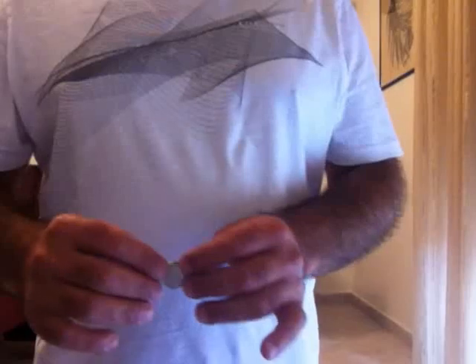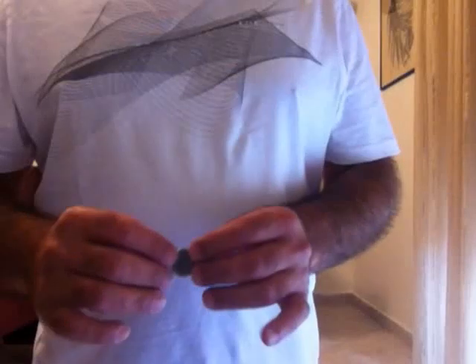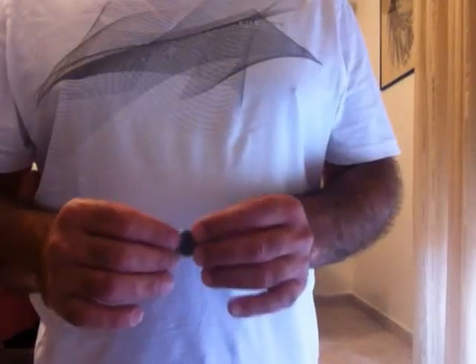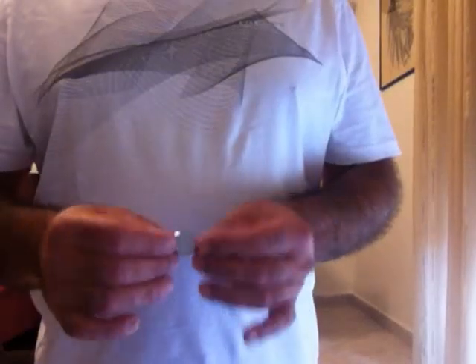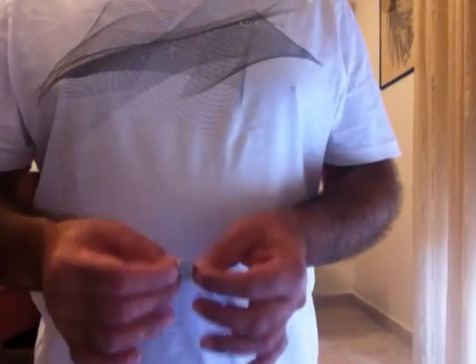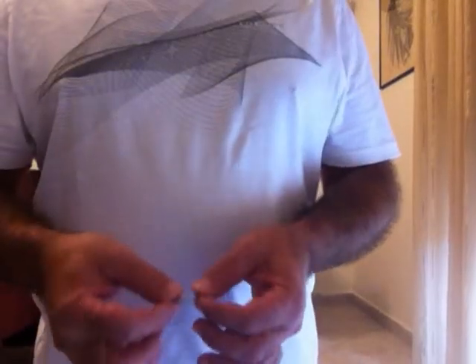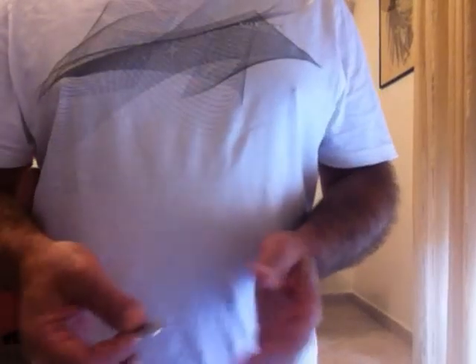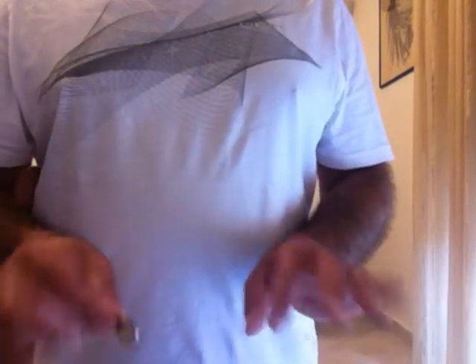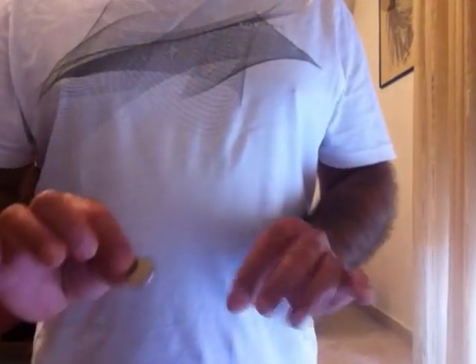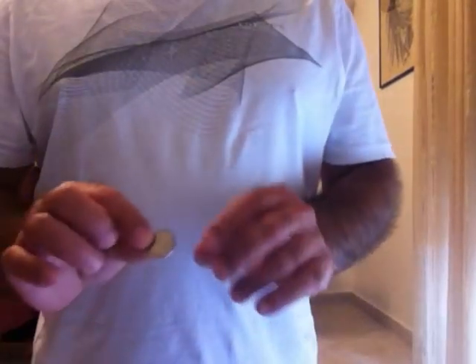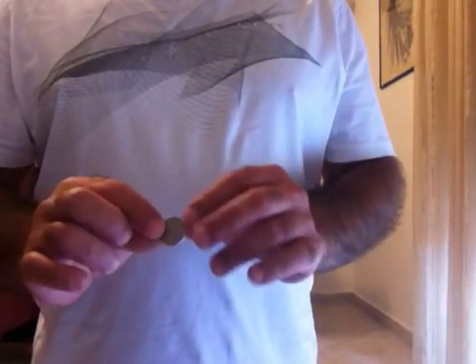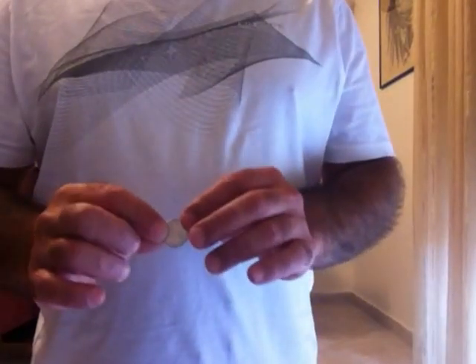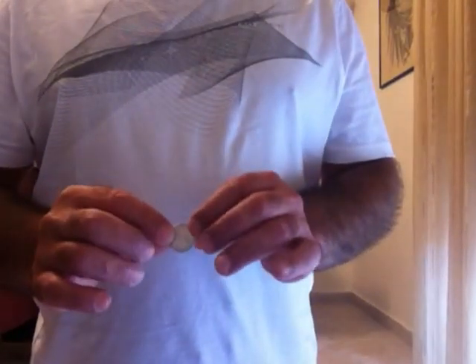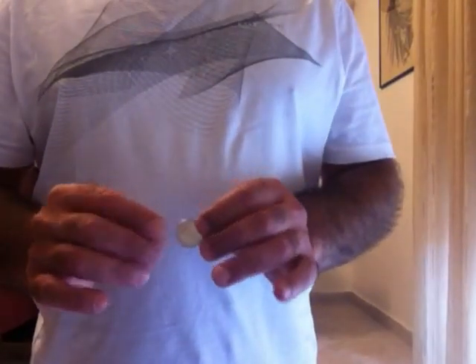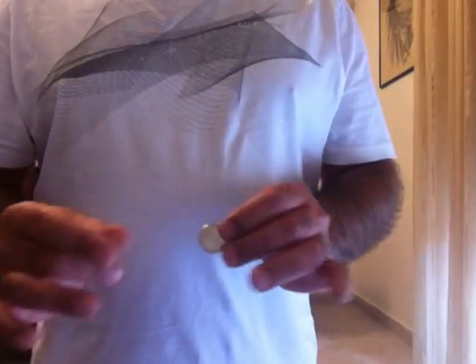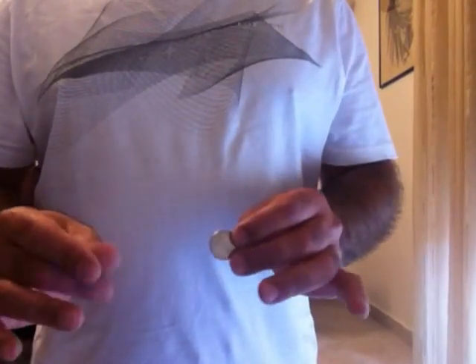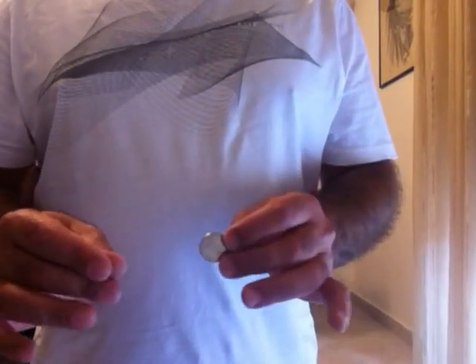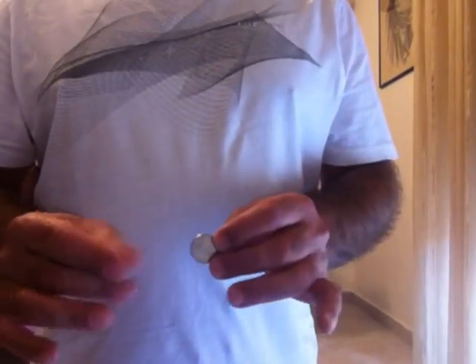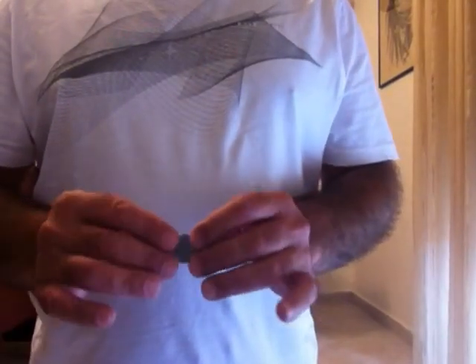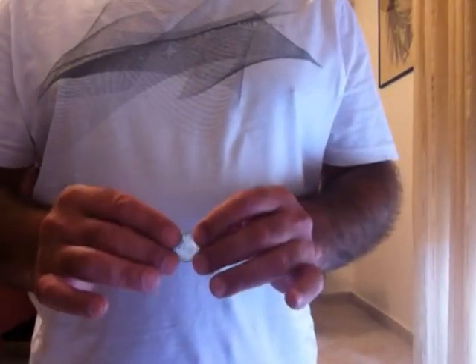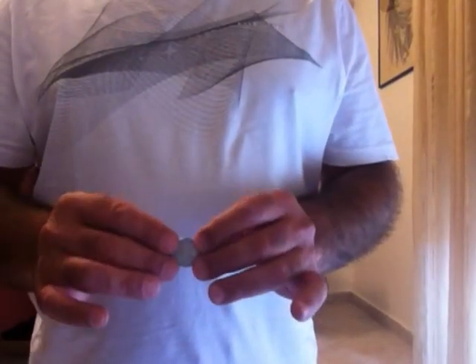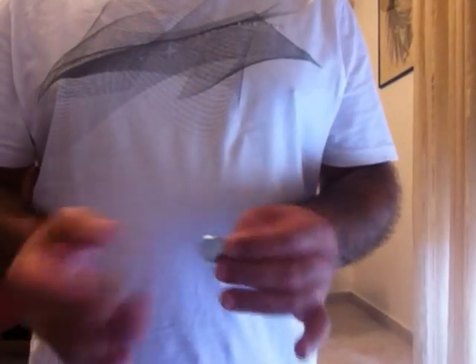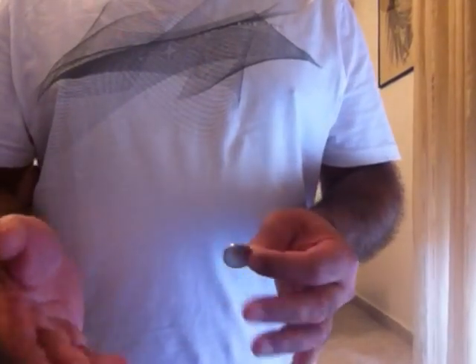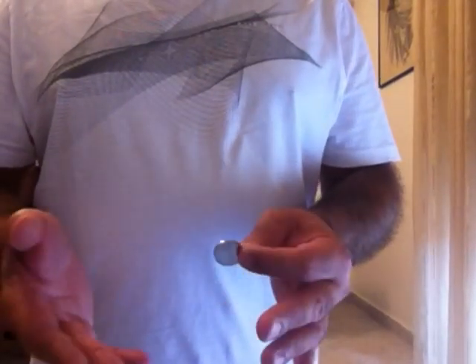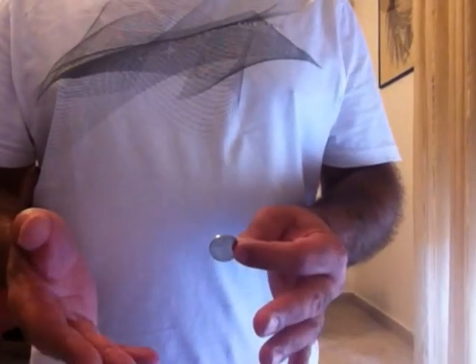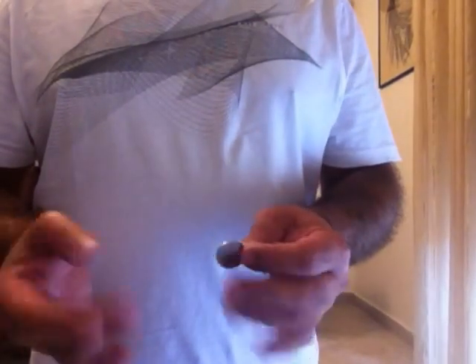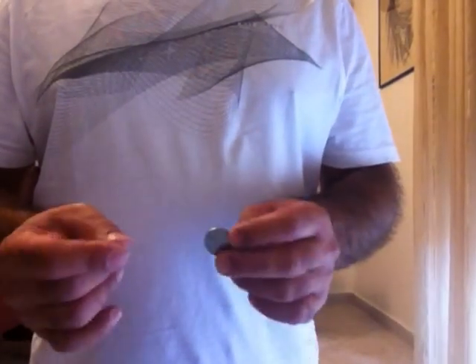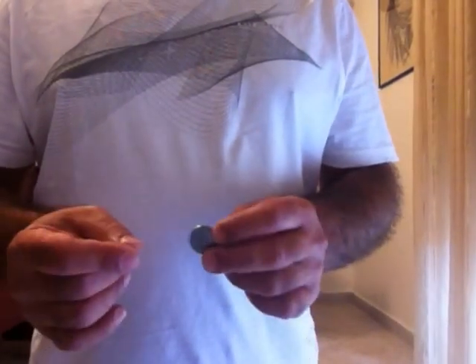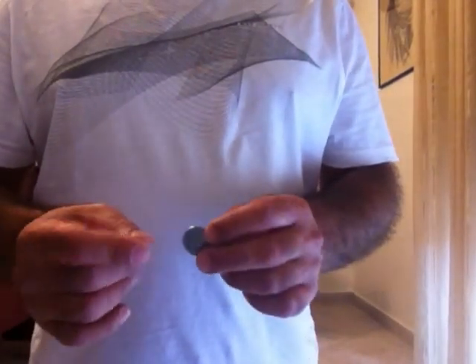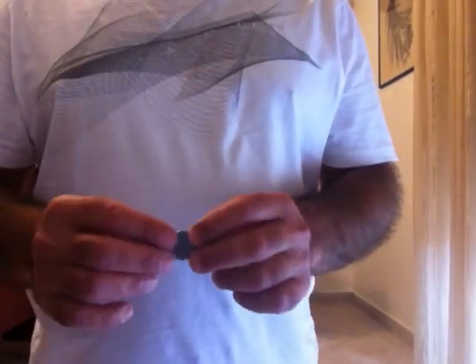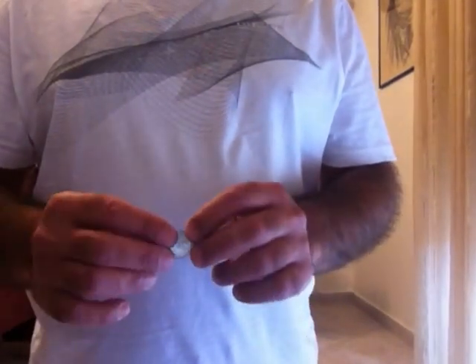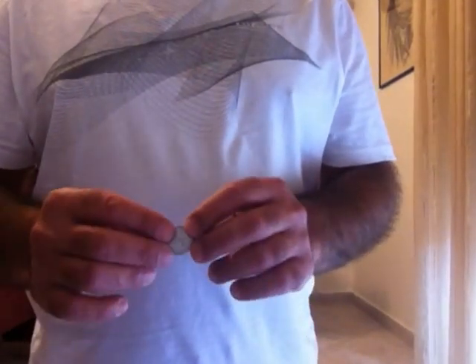Okay, let's do some quick coin tricks. Those are all the basics for coin tricks.